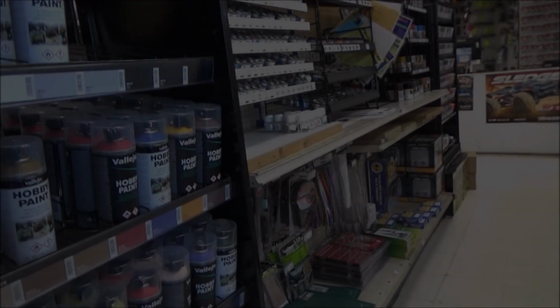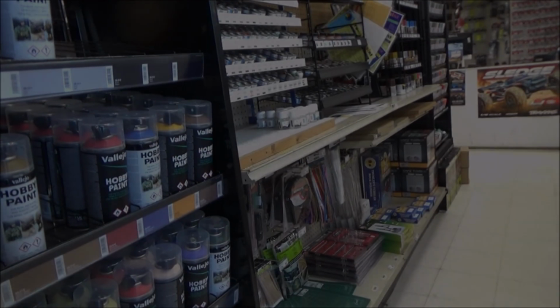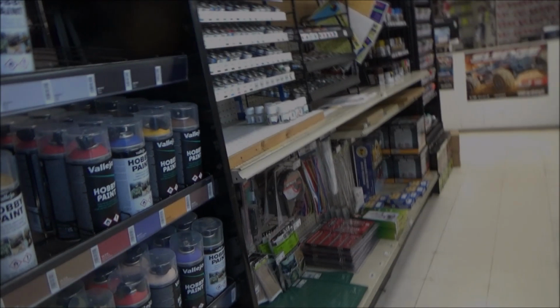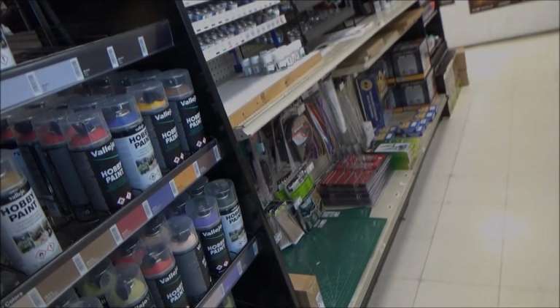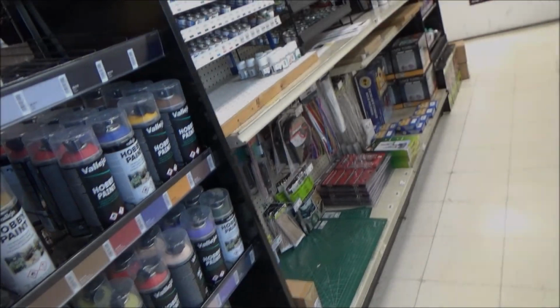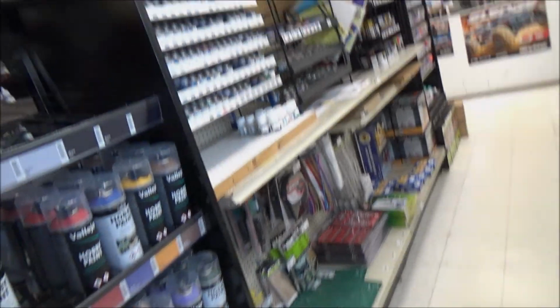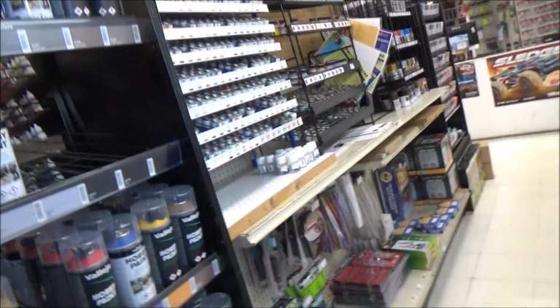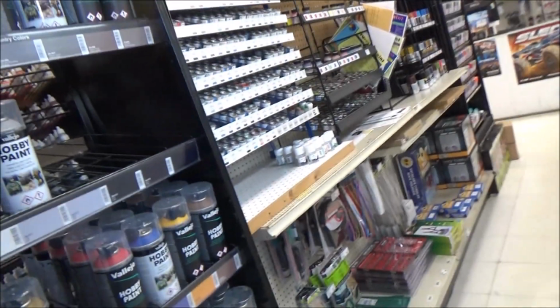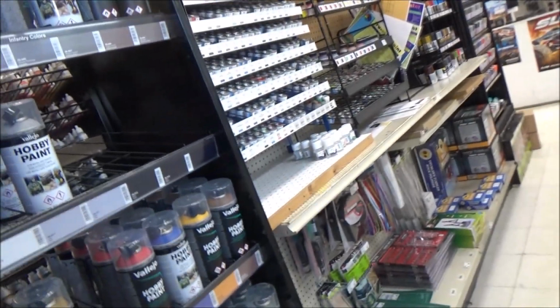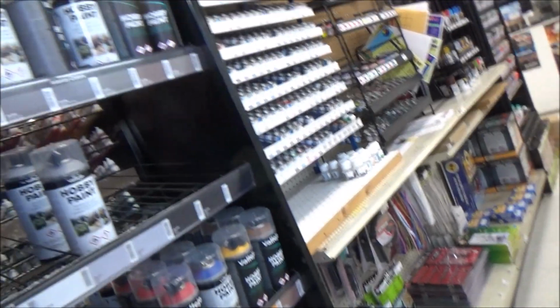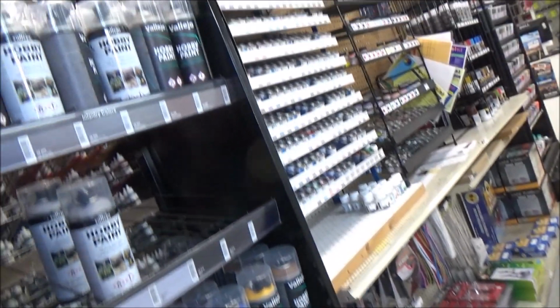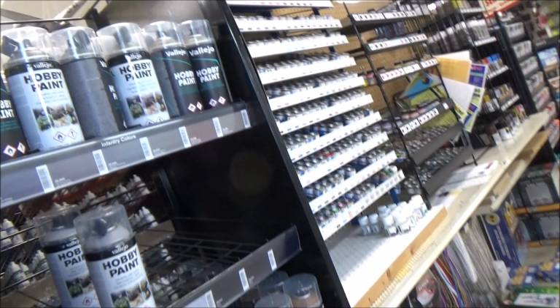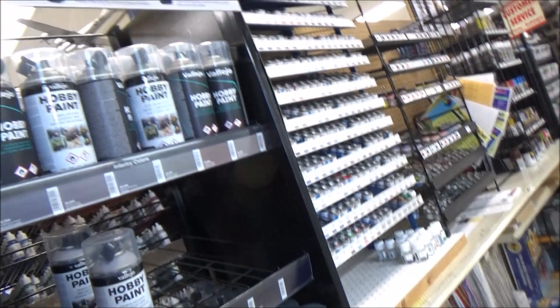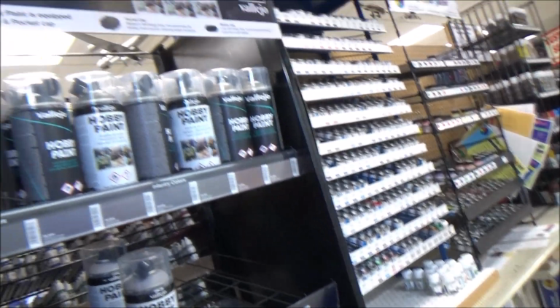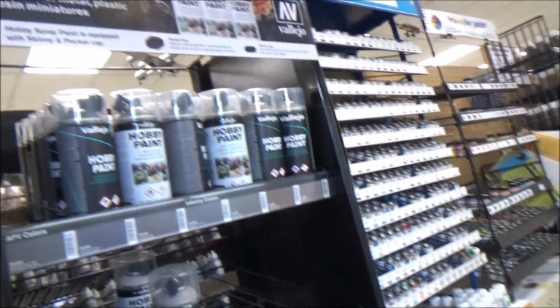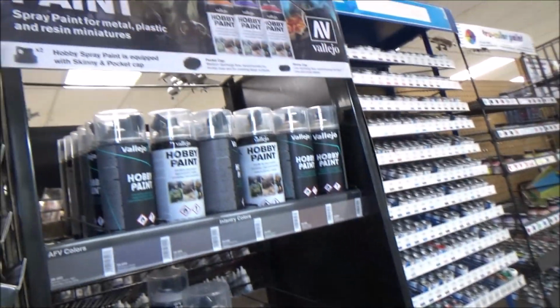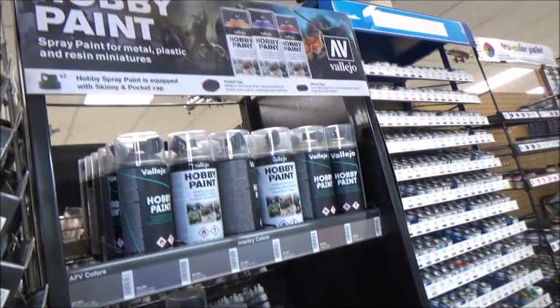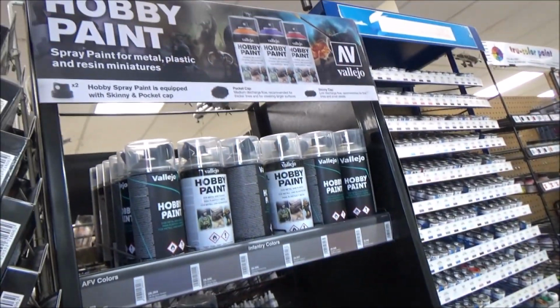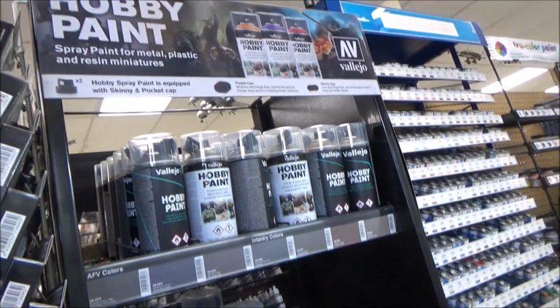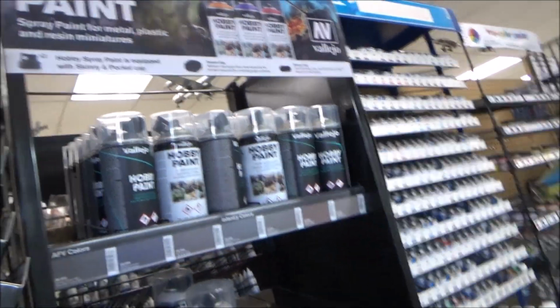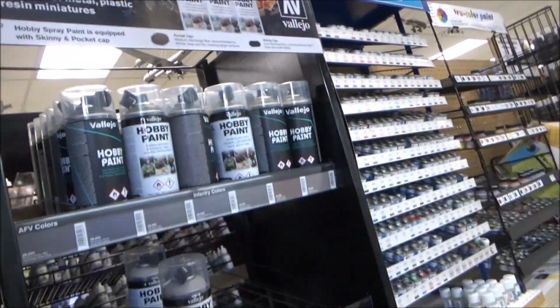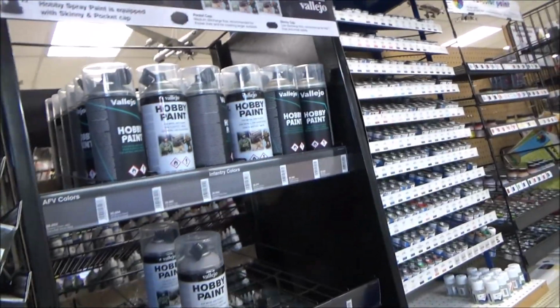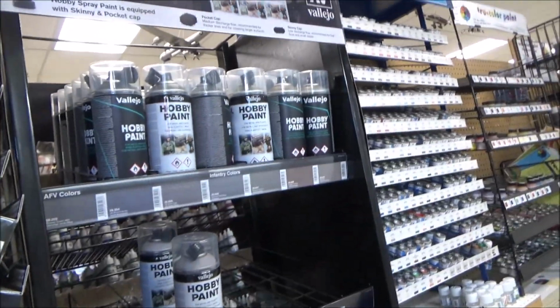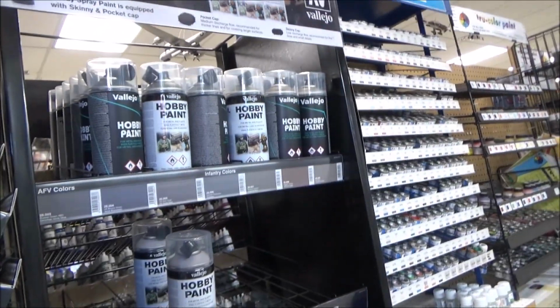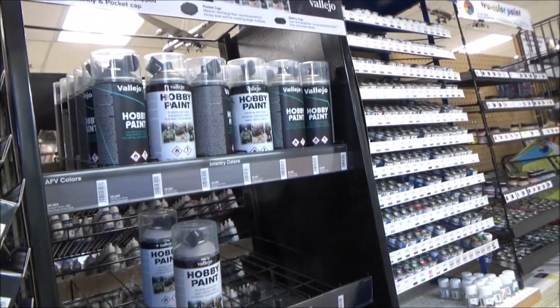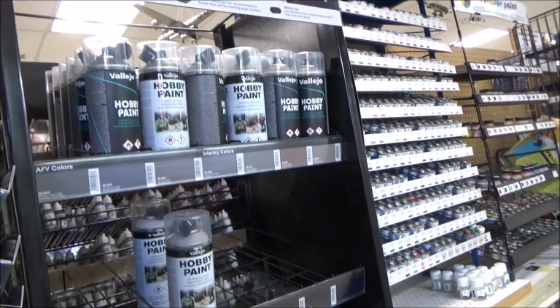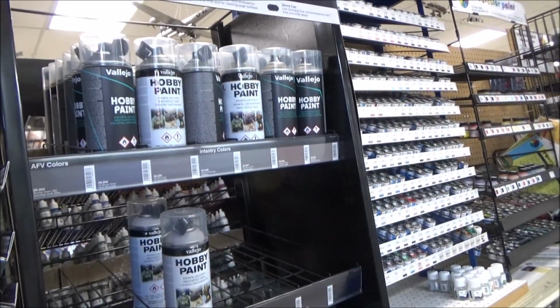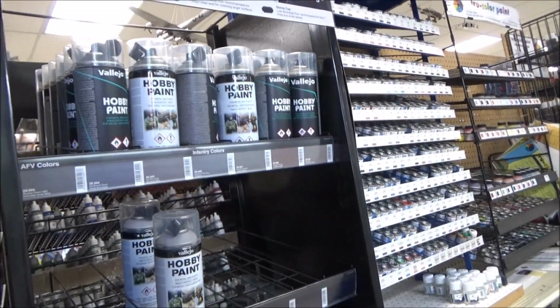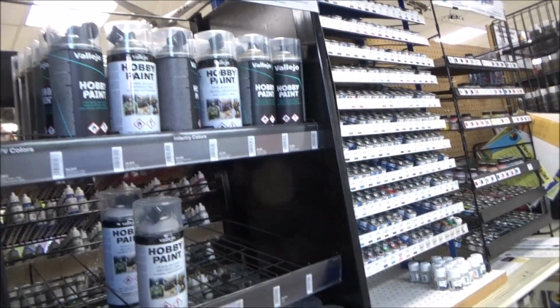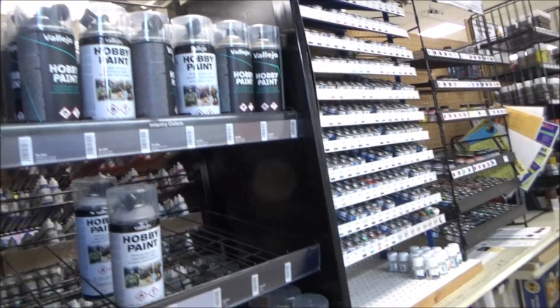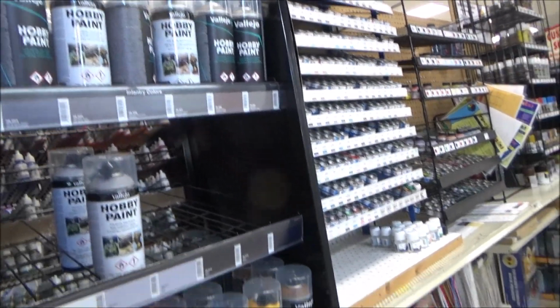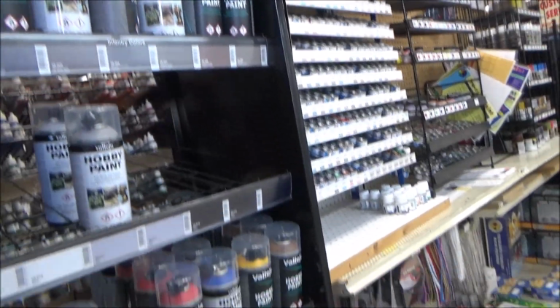Hey guys, we're at the local hobby shop. Gonna show you what they got.